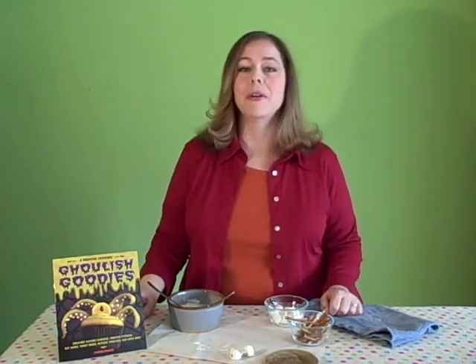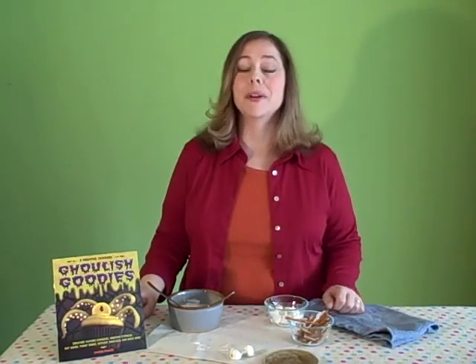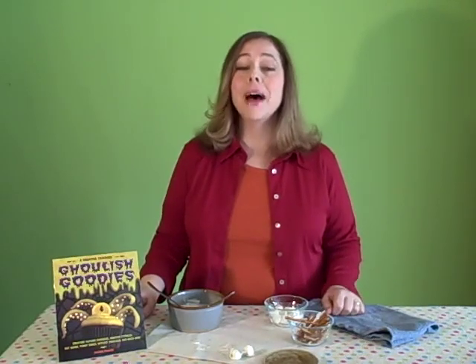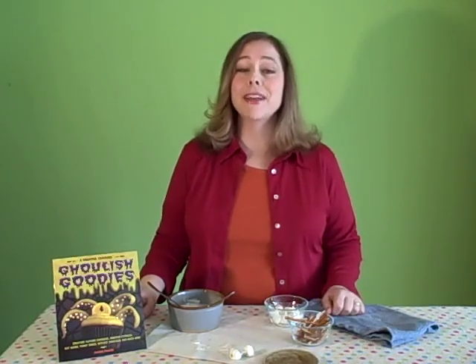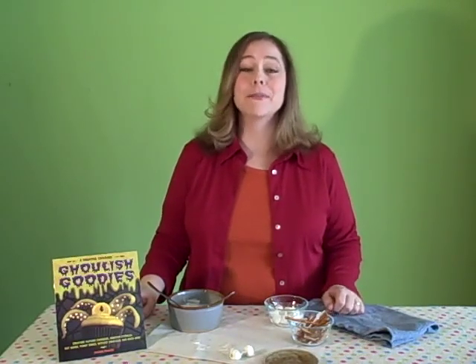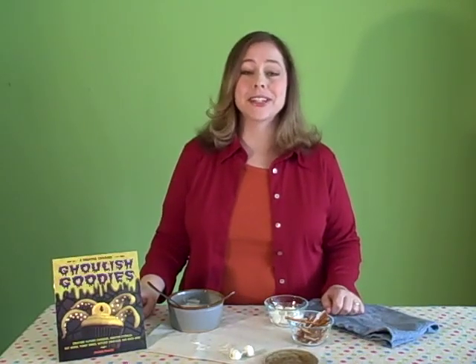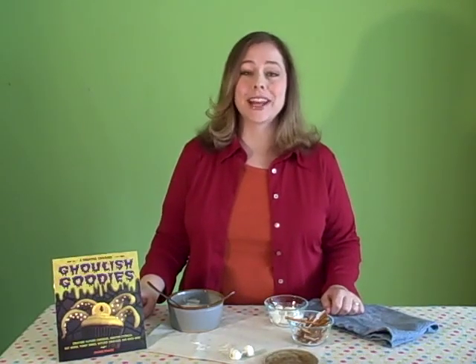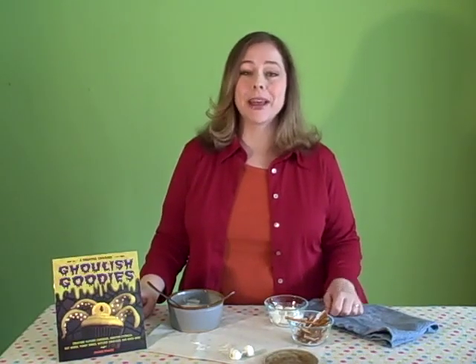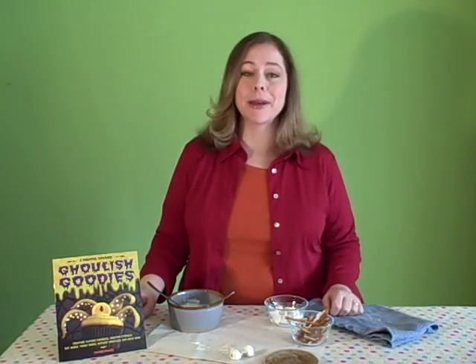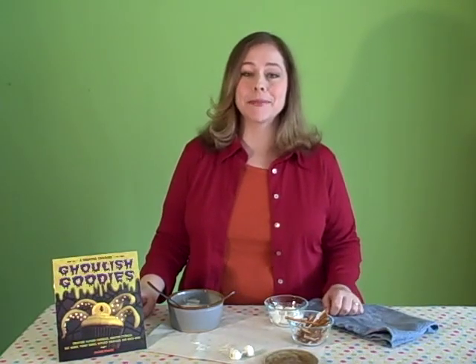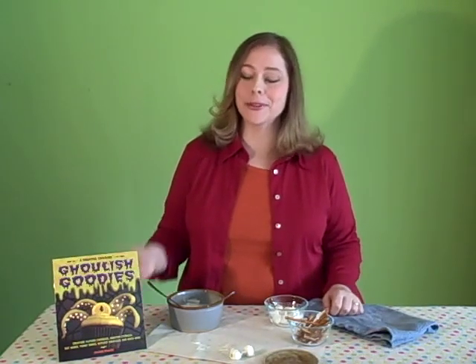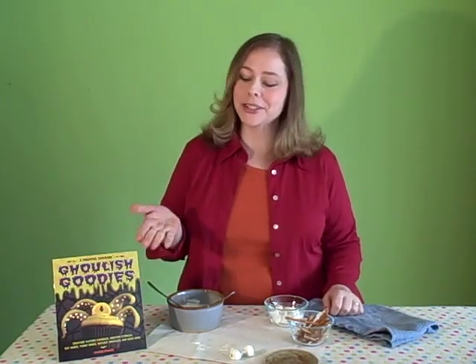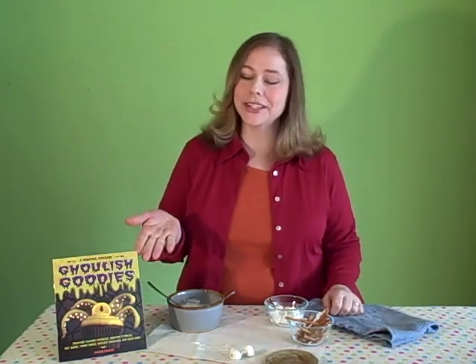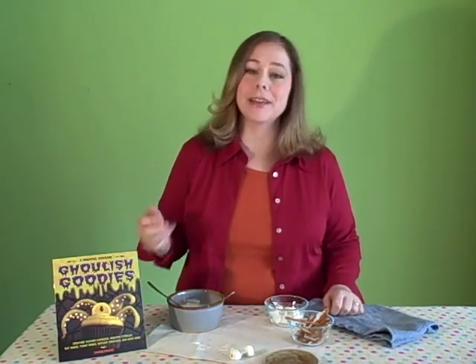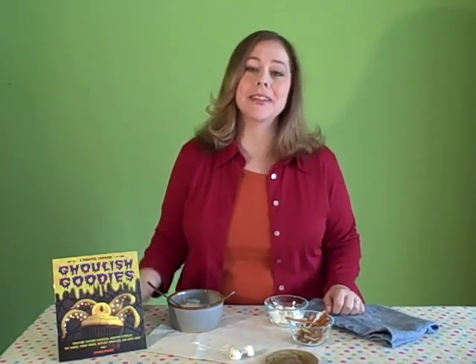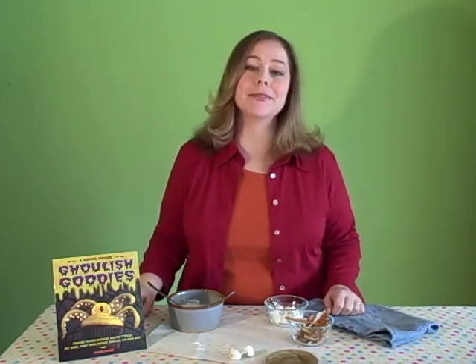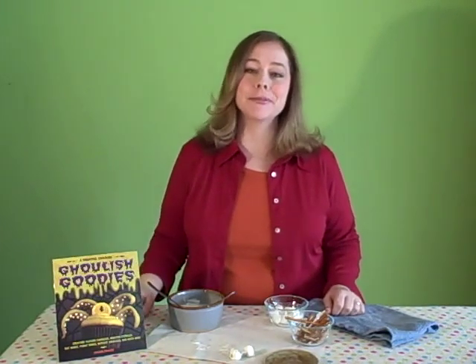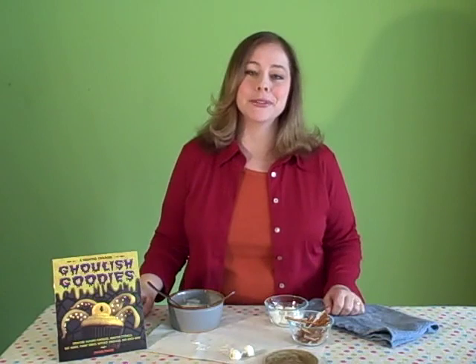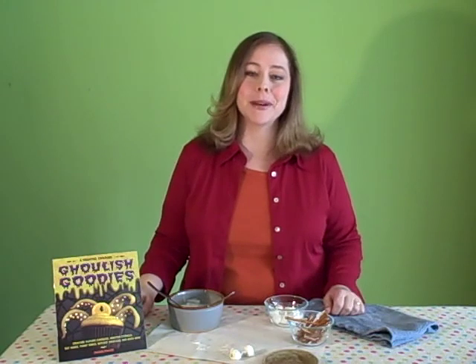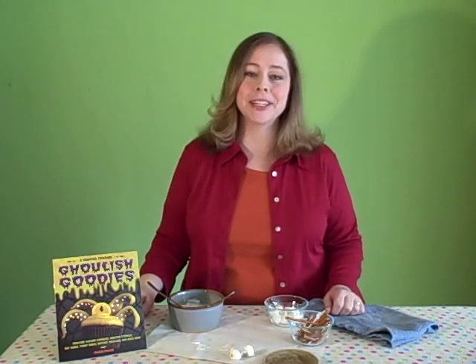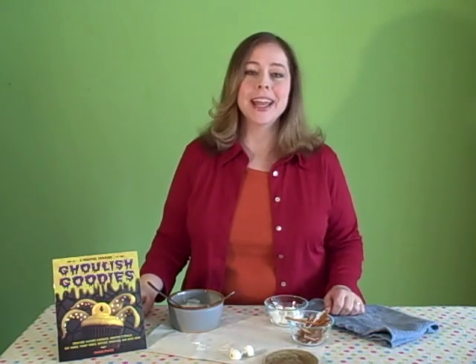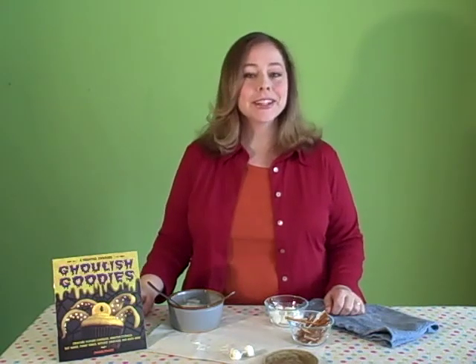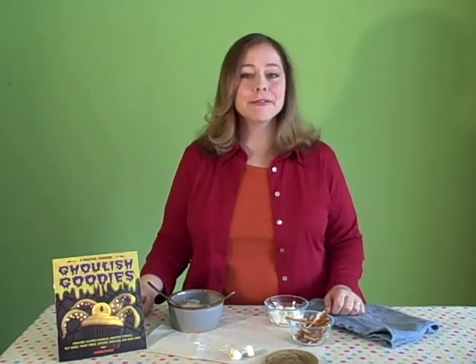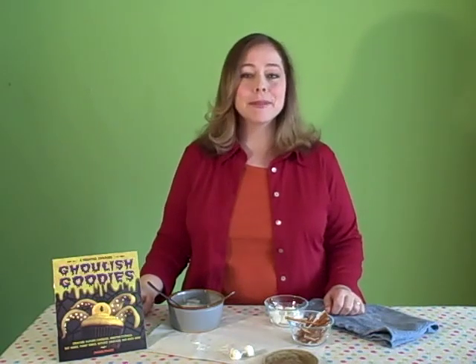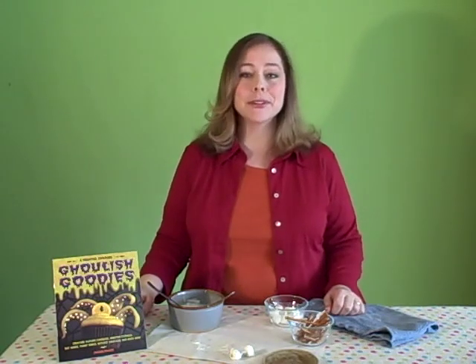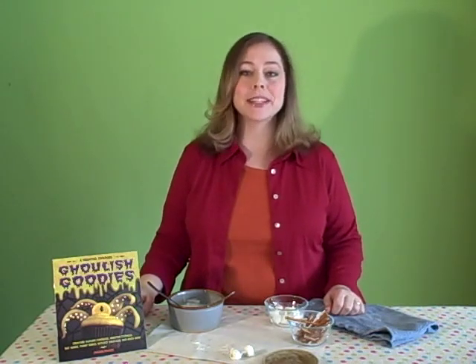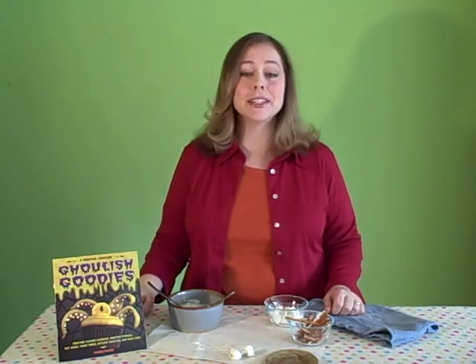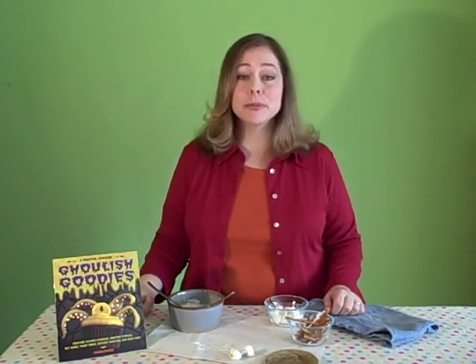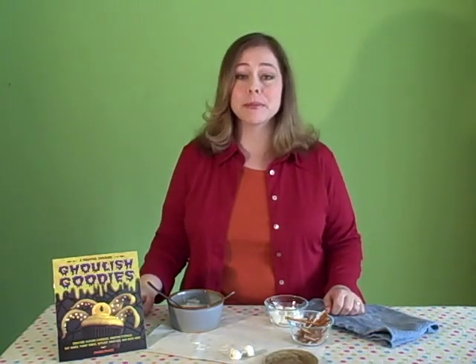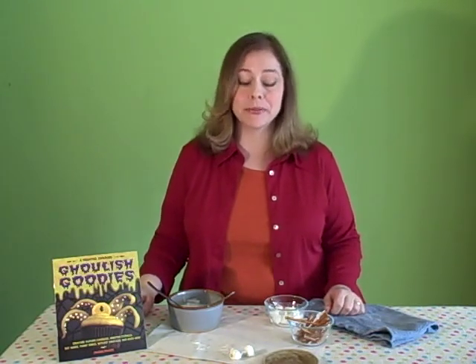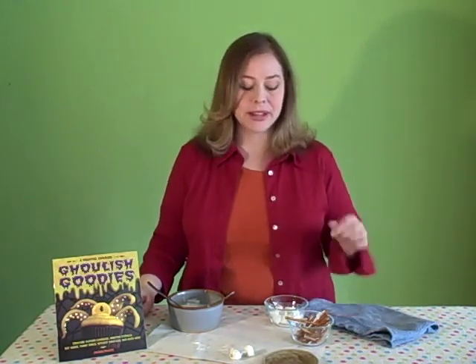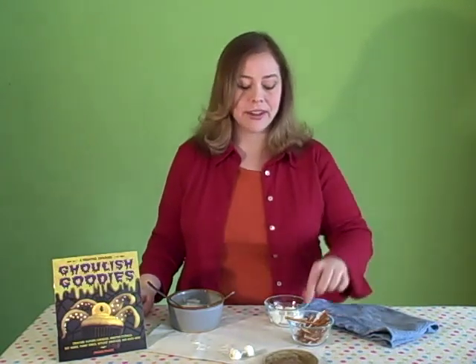One of my favorite projects out of my upcoming book, Ghoulish Goodies, coming out this fall from Story Publishing, is called Funny Bones because it's super simple and really fun.